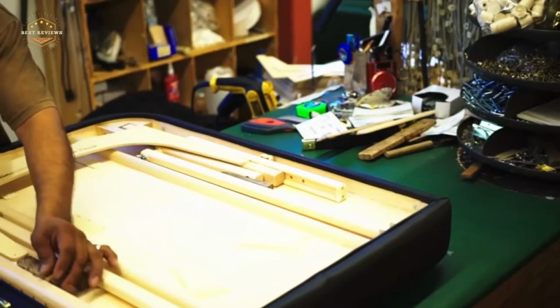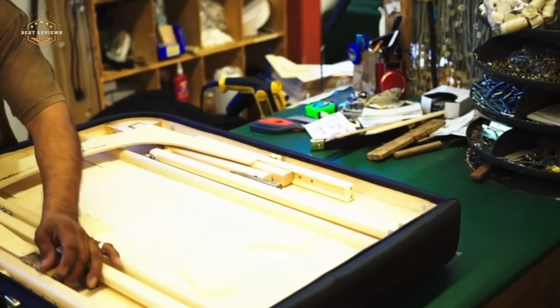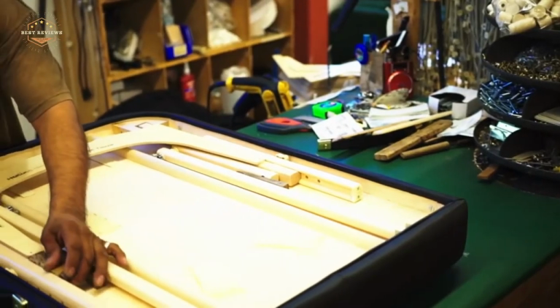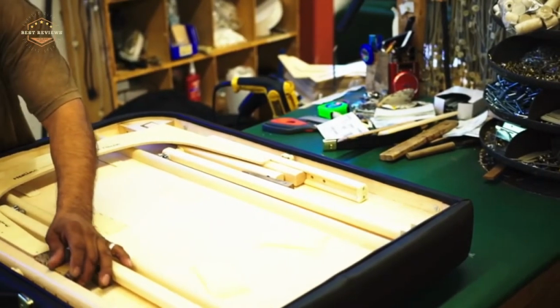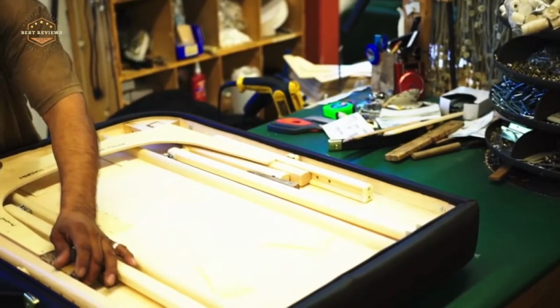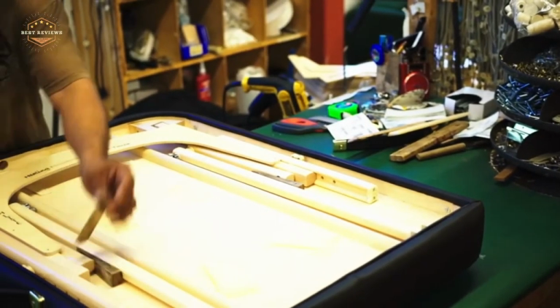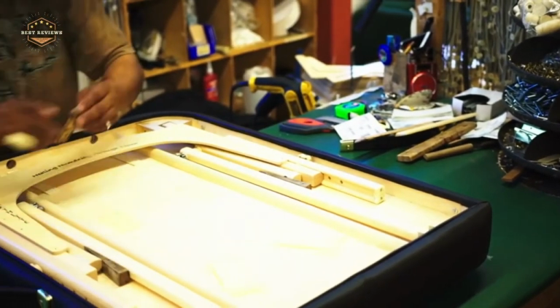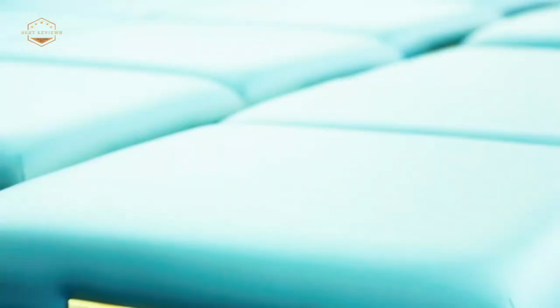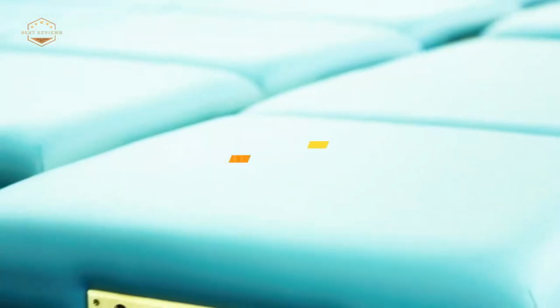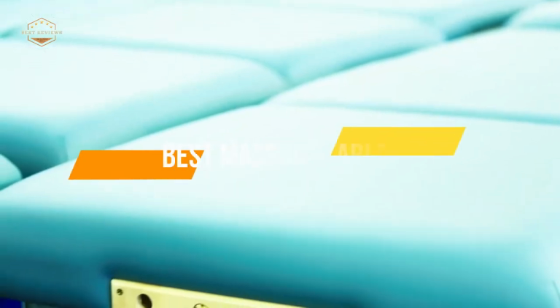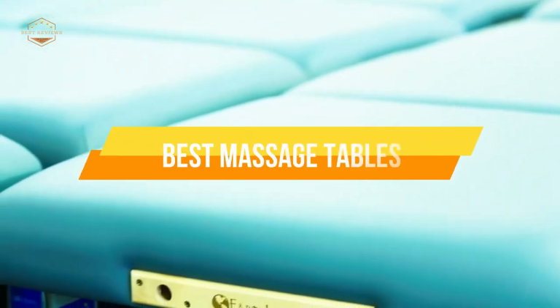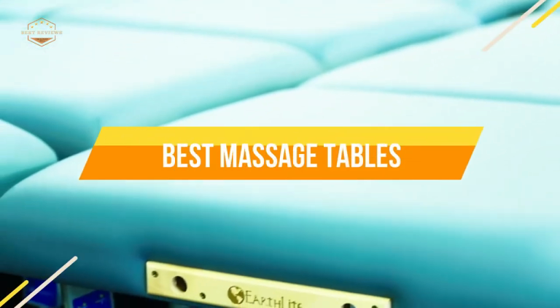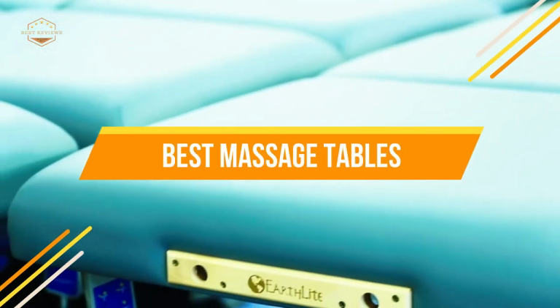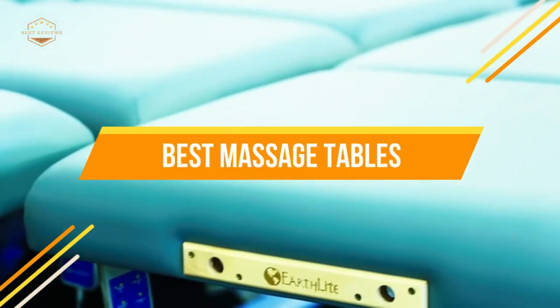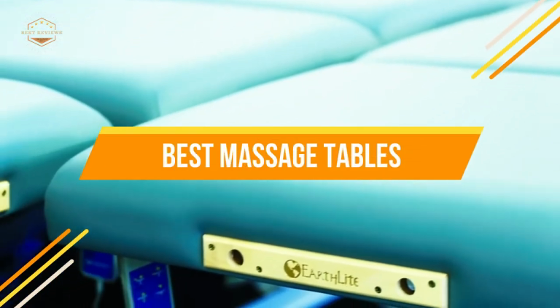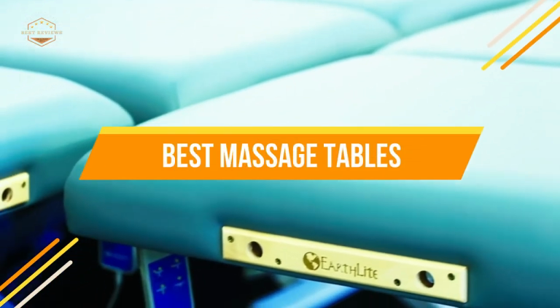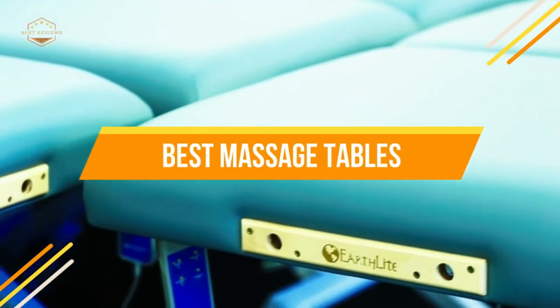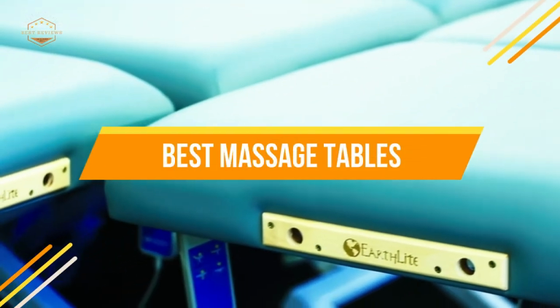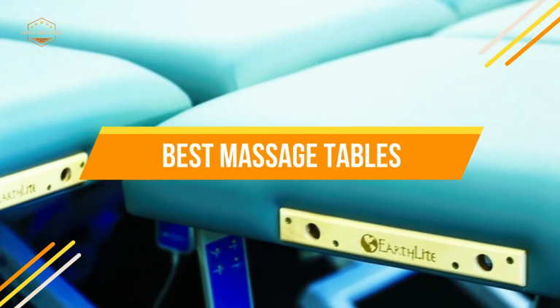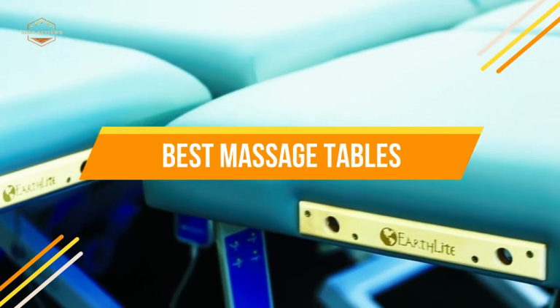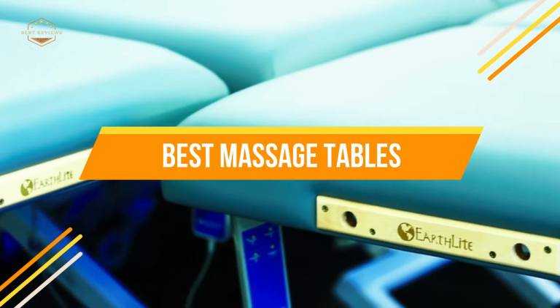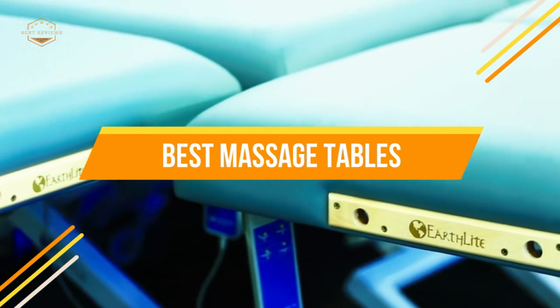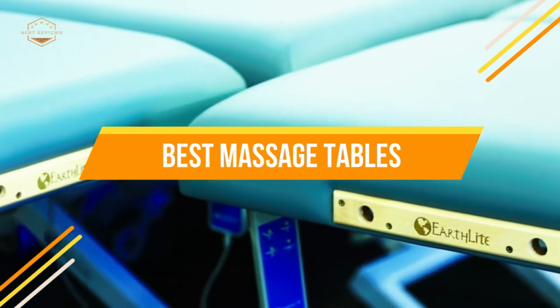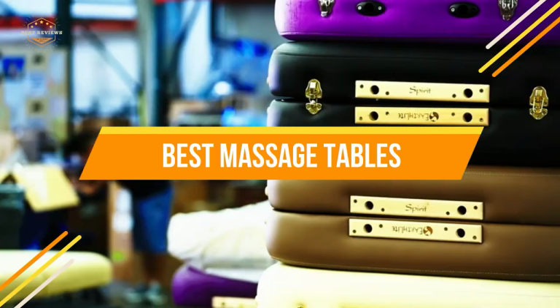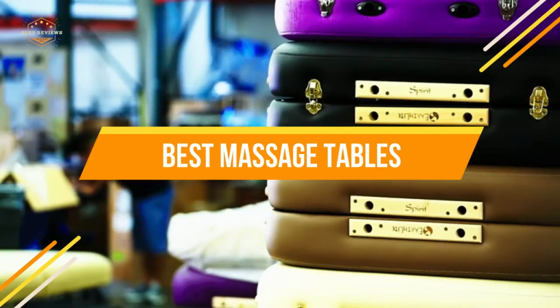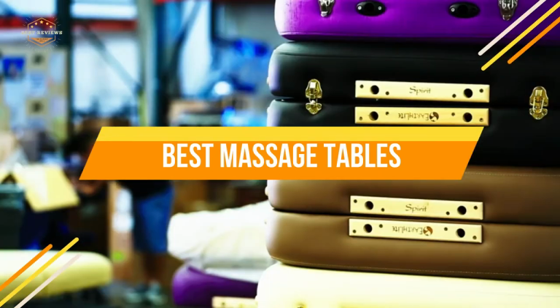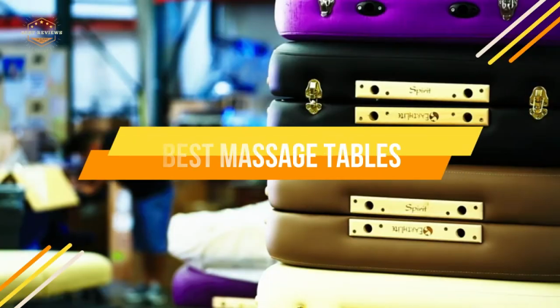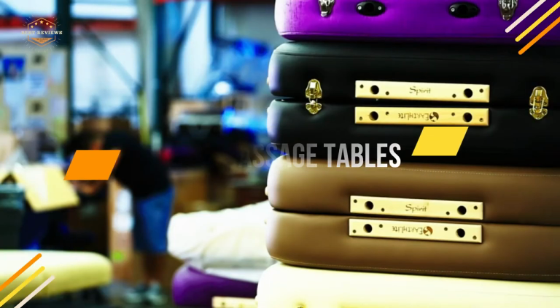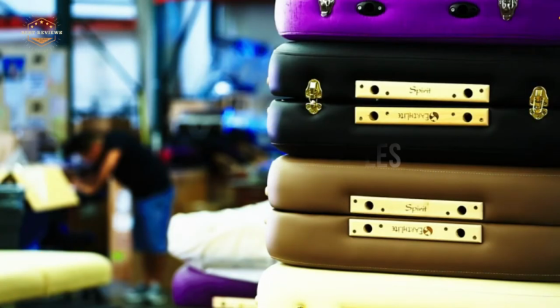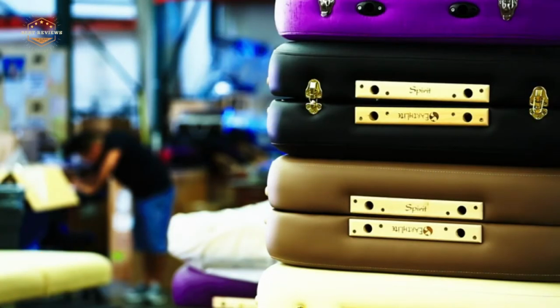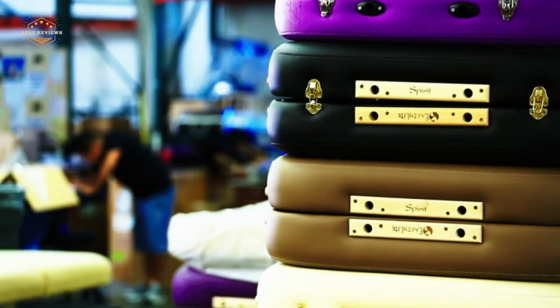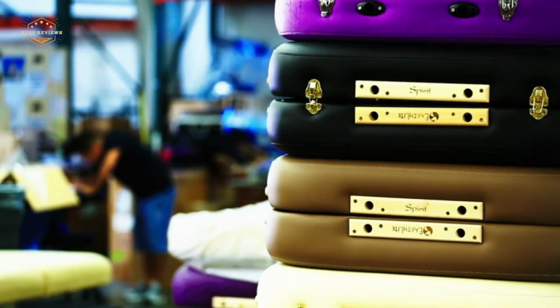In today's video, we will show you the top 5 best massage tables. Let's get started.